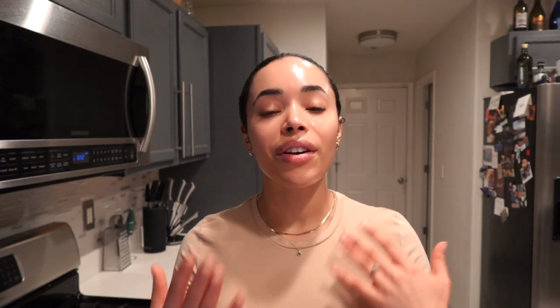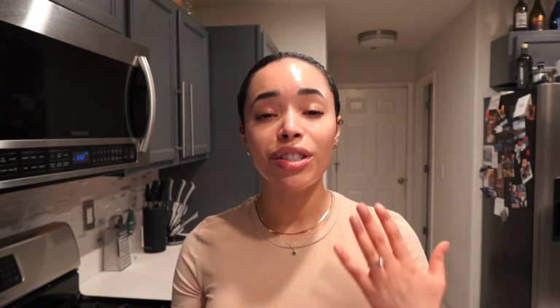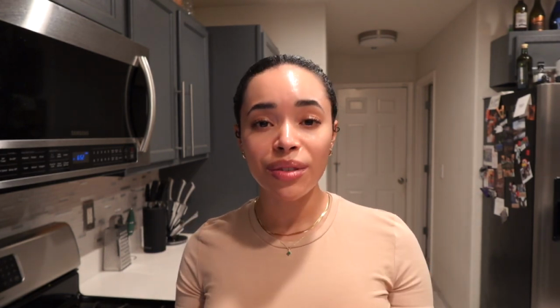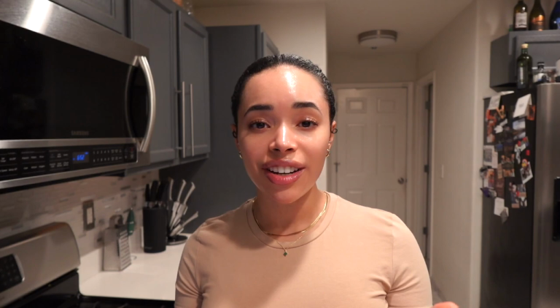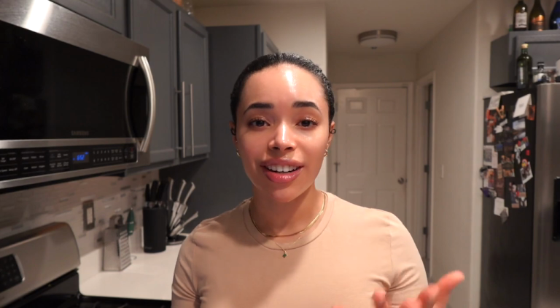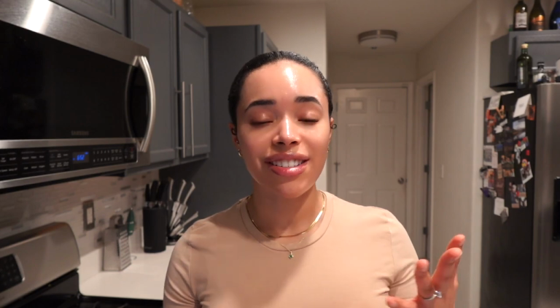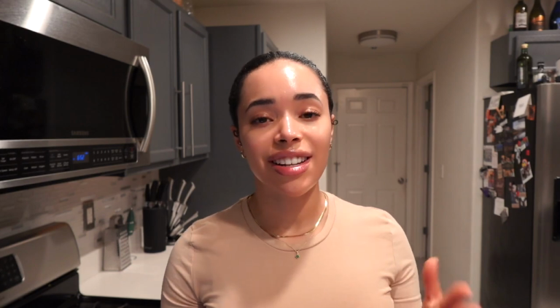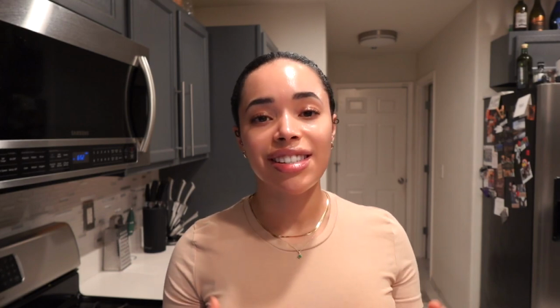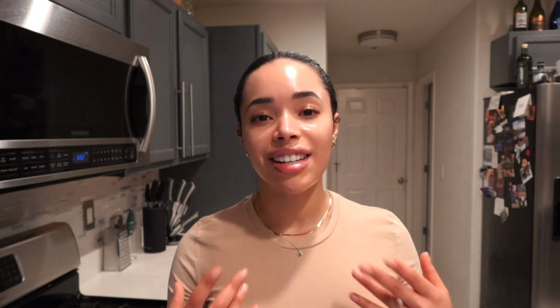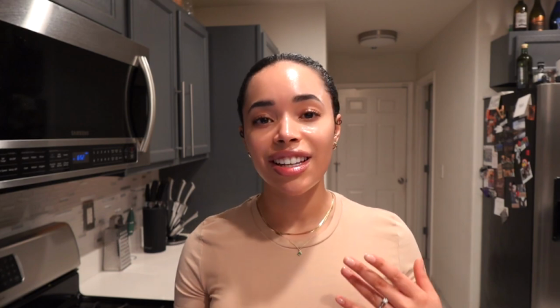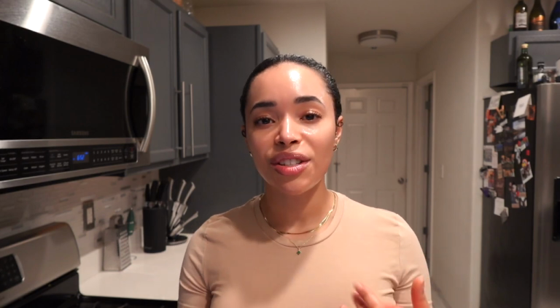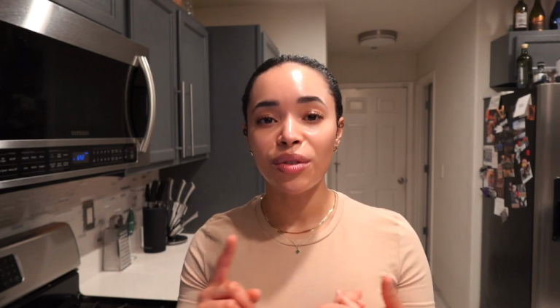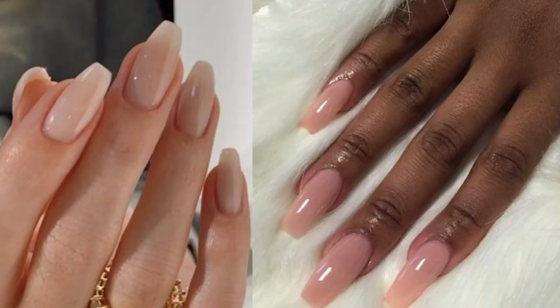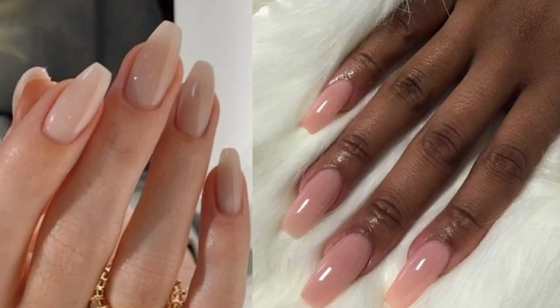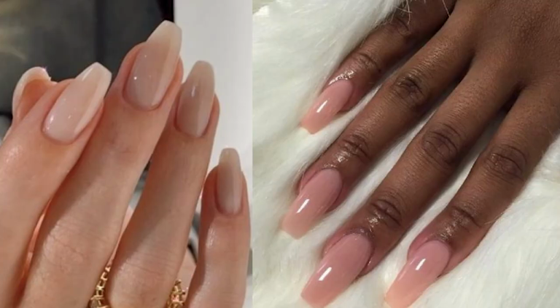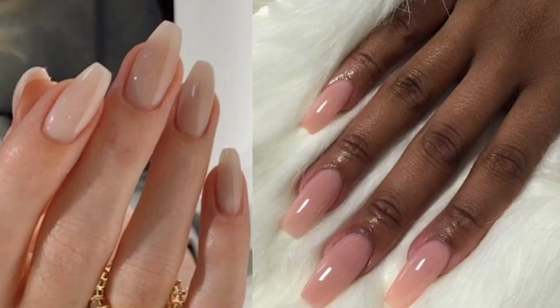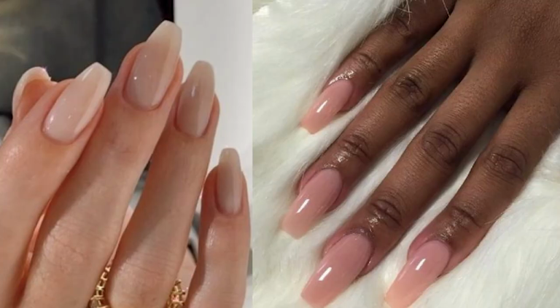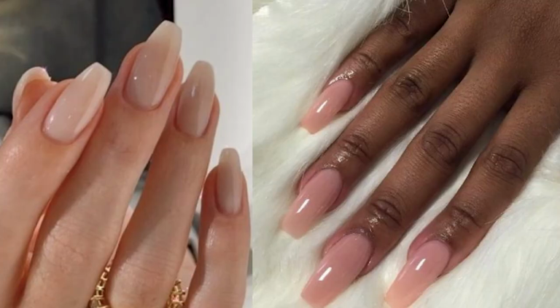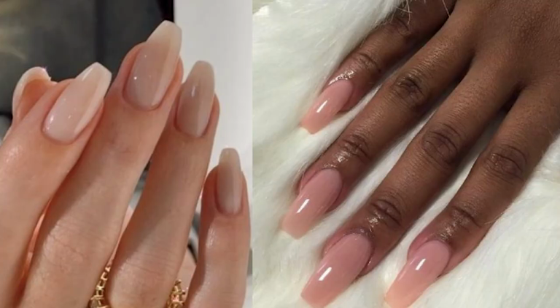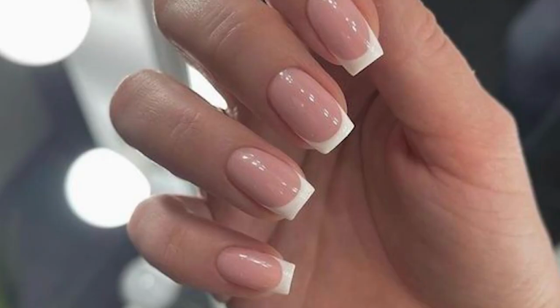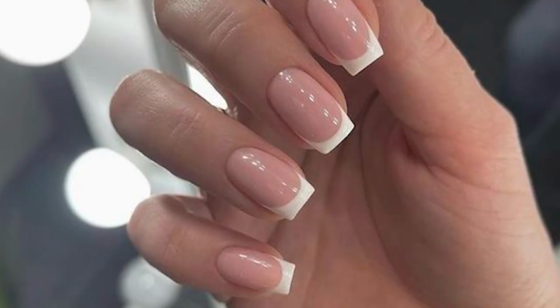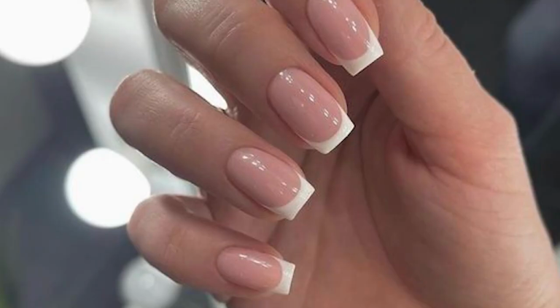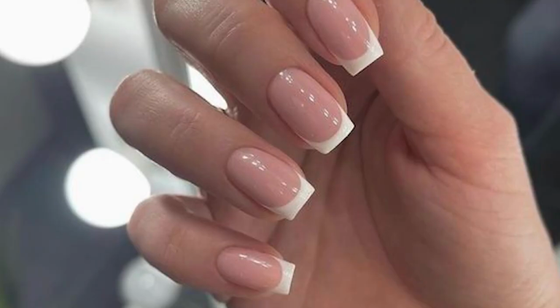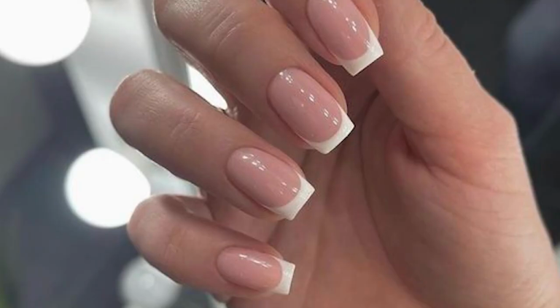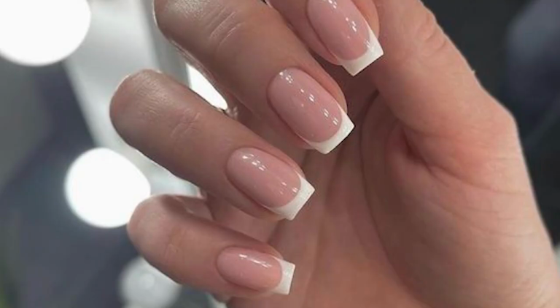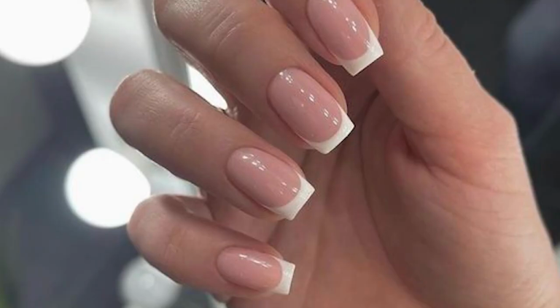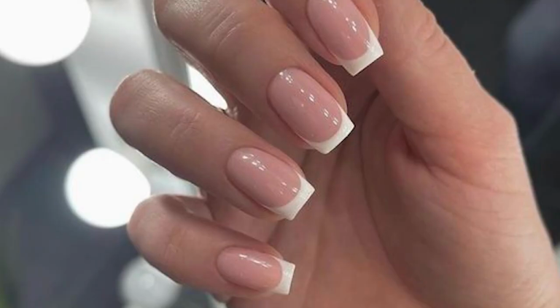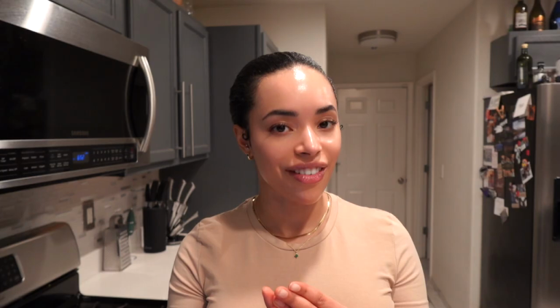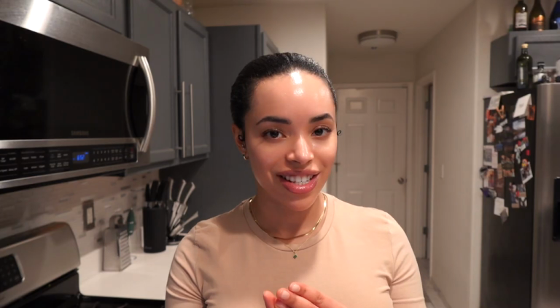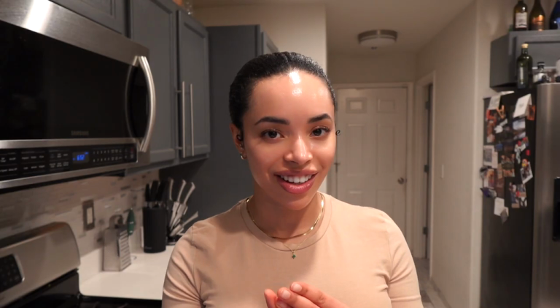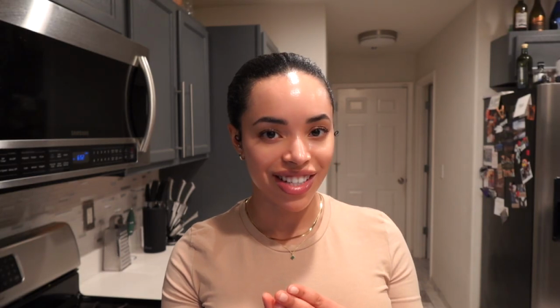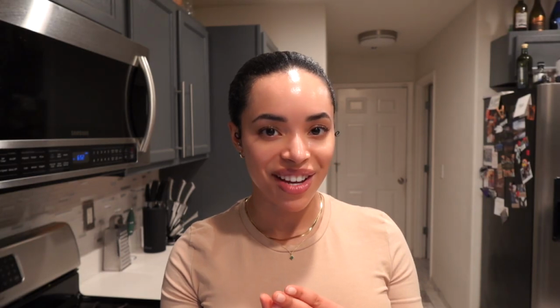If you do get your nails done, sticking to nudes, light pinks, and French tips will do it every single time.